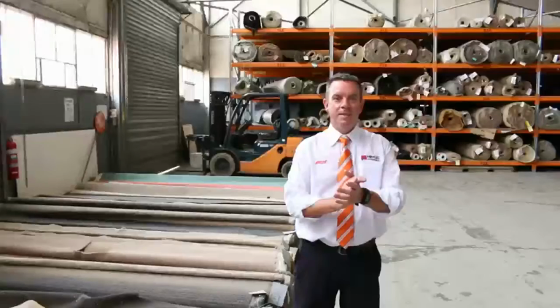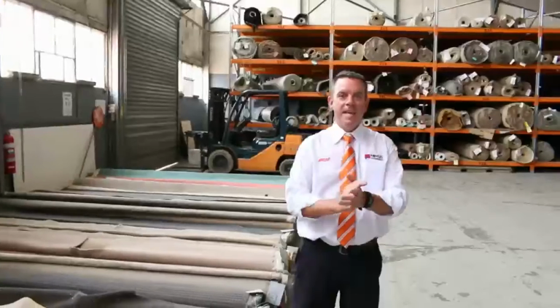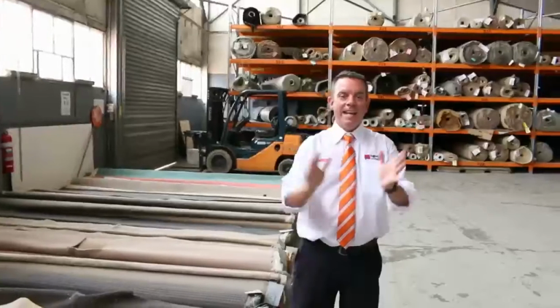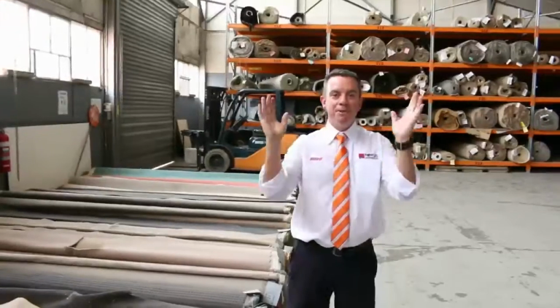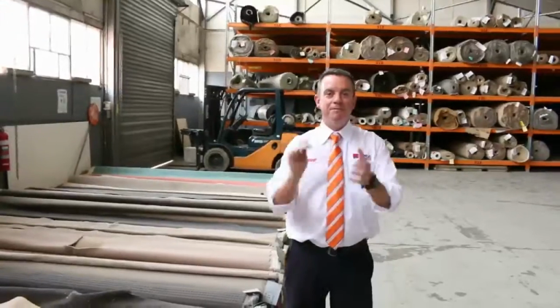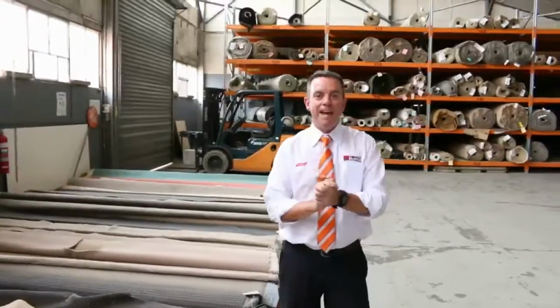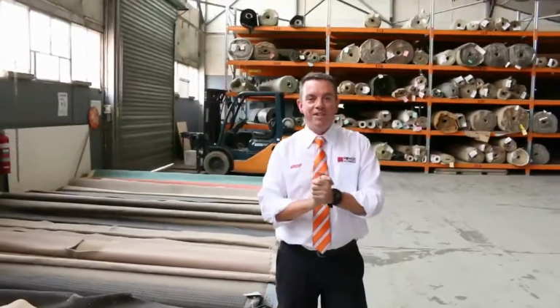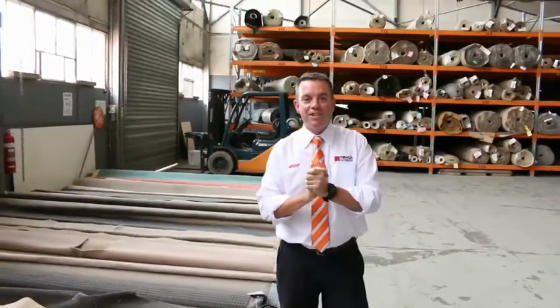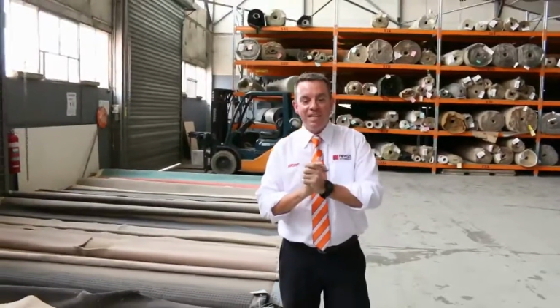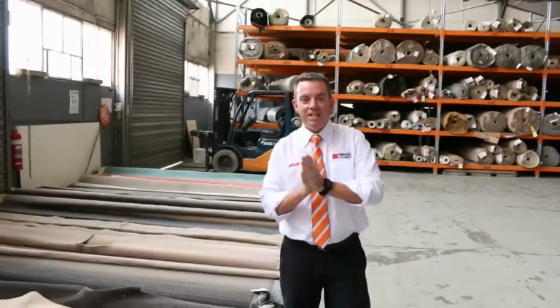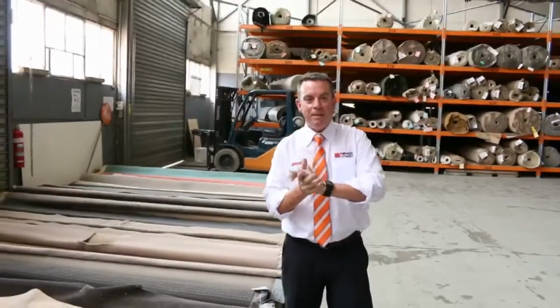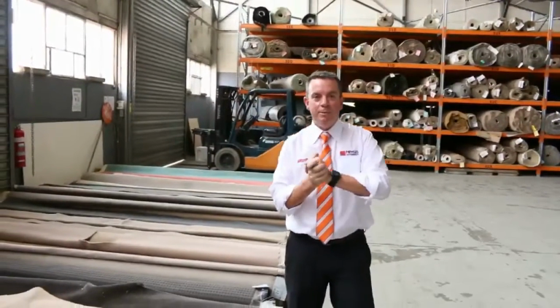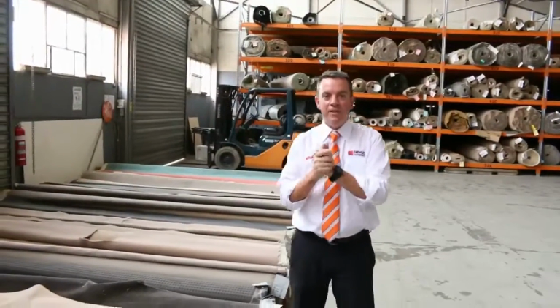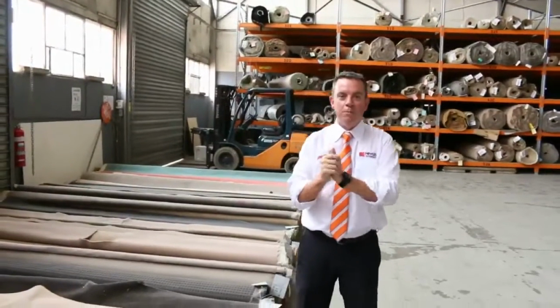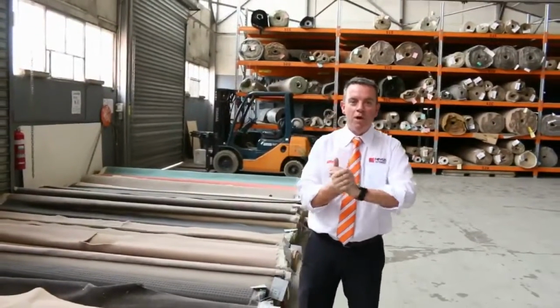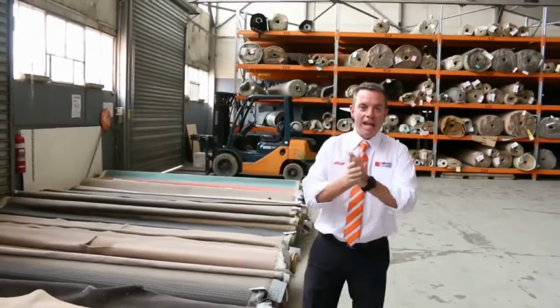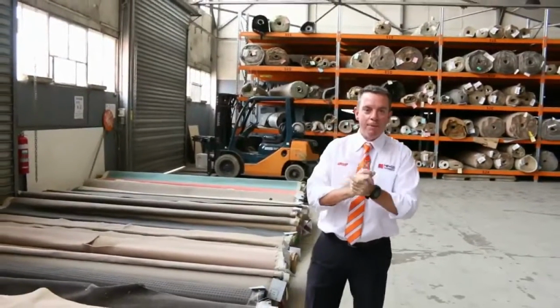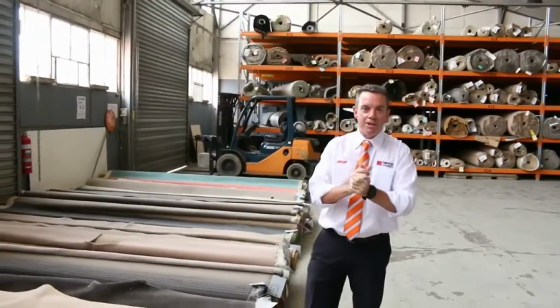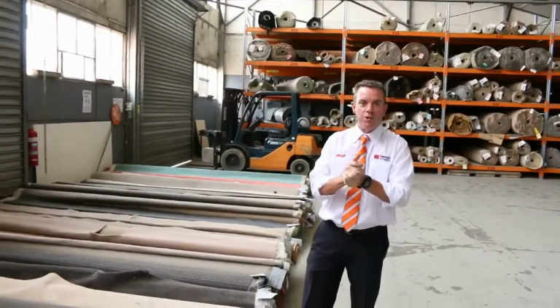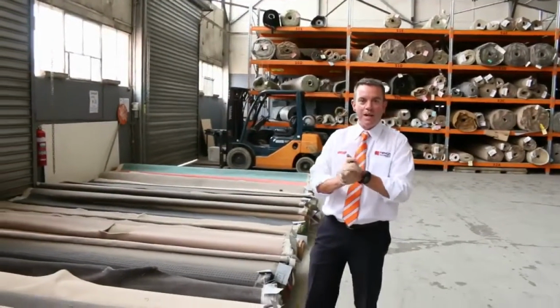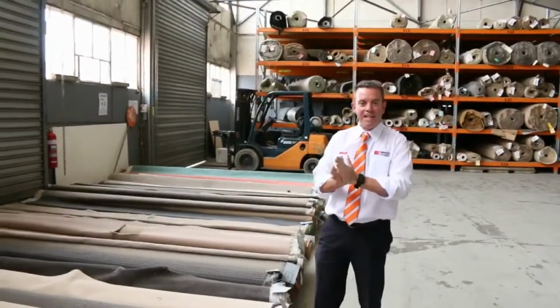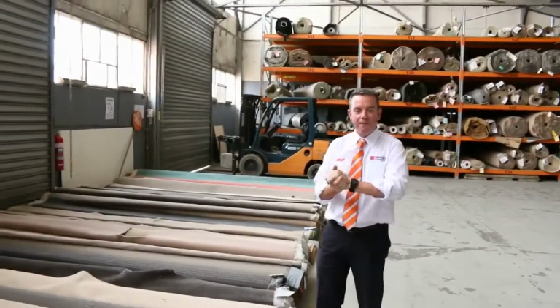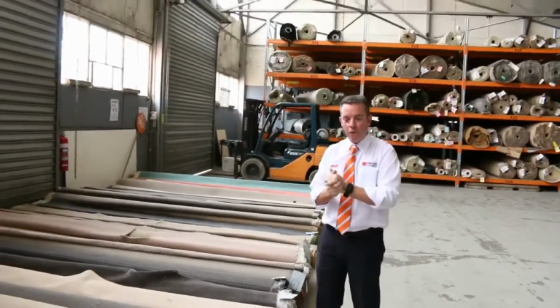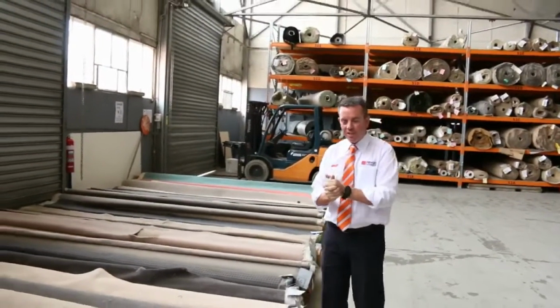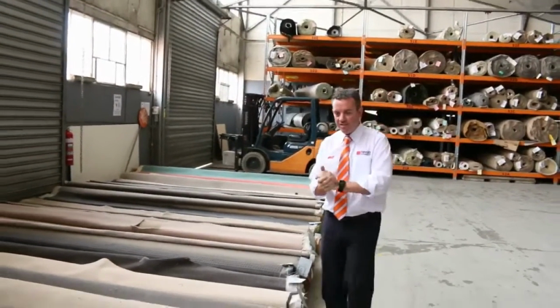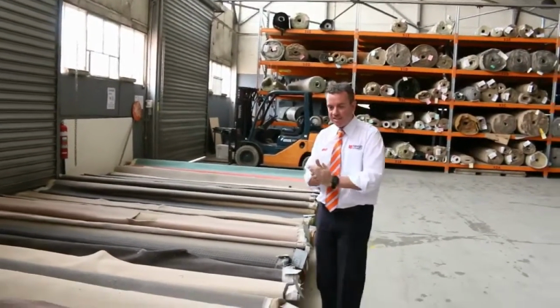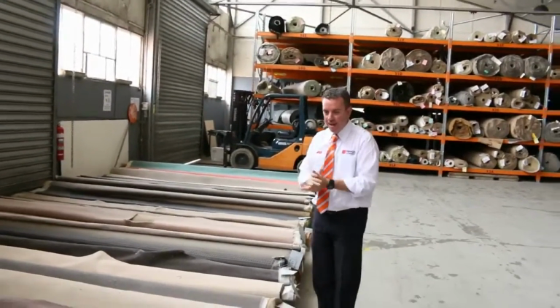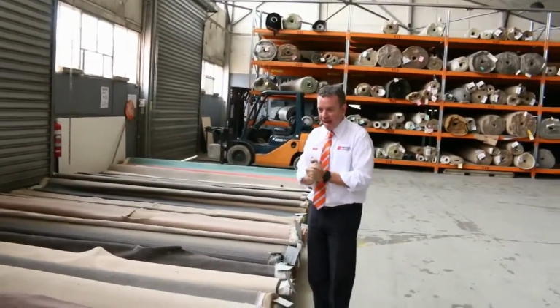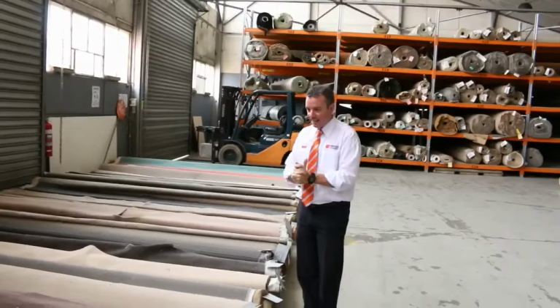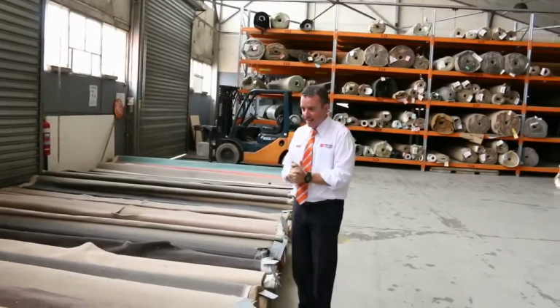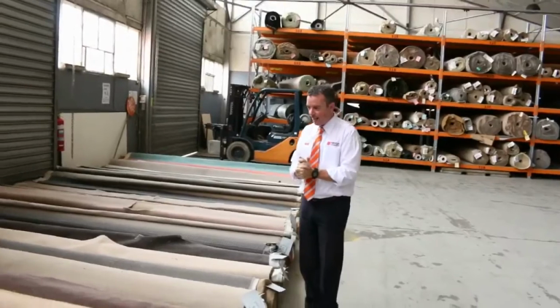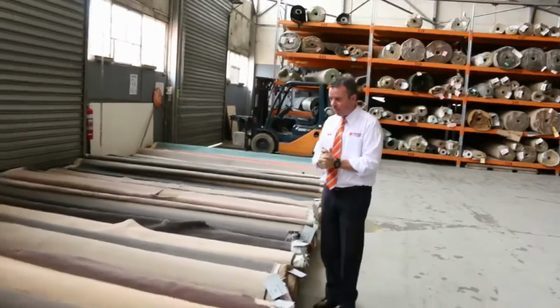G'day, I'm John from Fowls Auction Sales. I'm here to preview tomorrow's carpet auction. That's Wednesday the 14th of December at 10am.